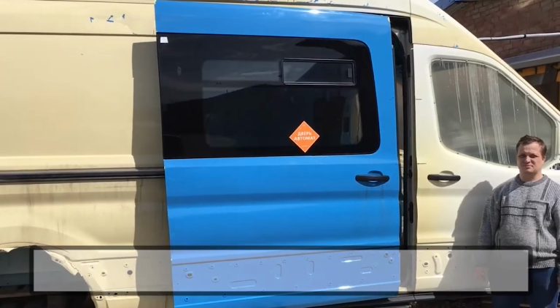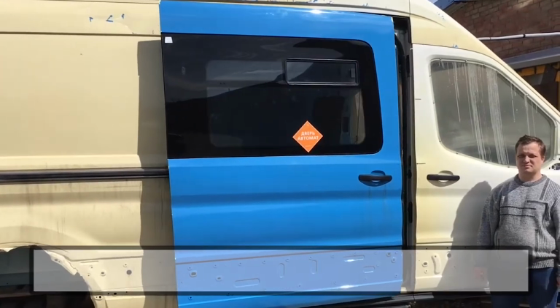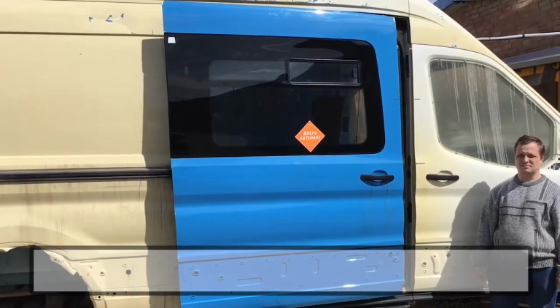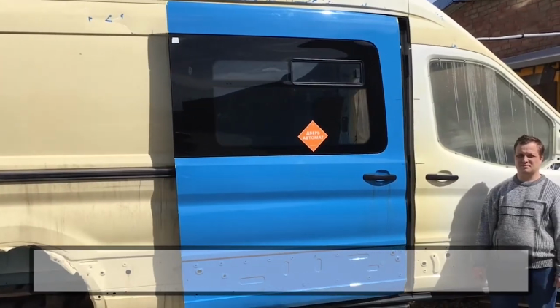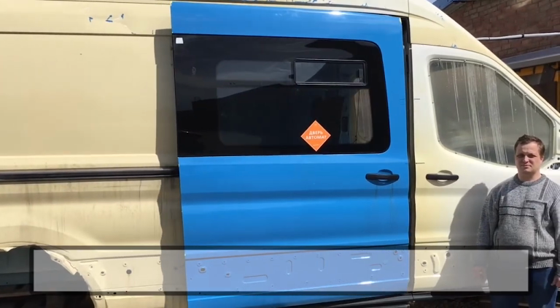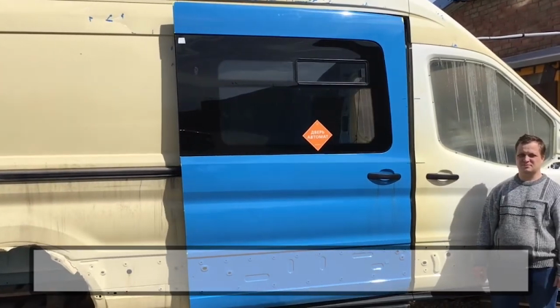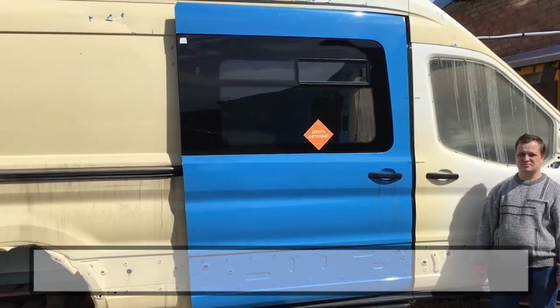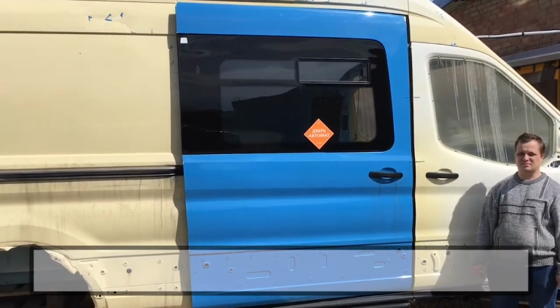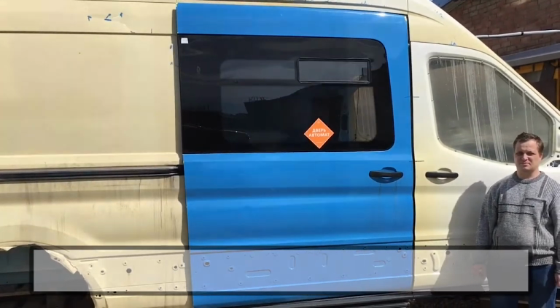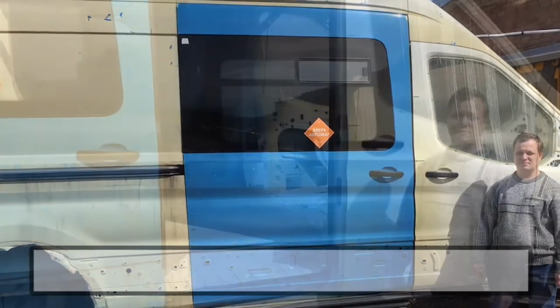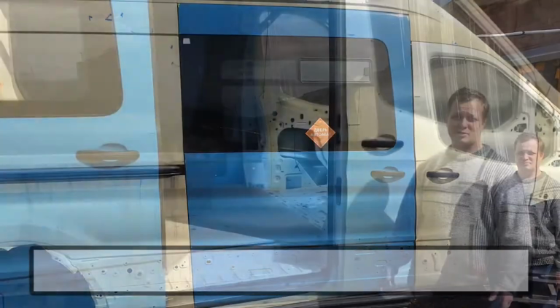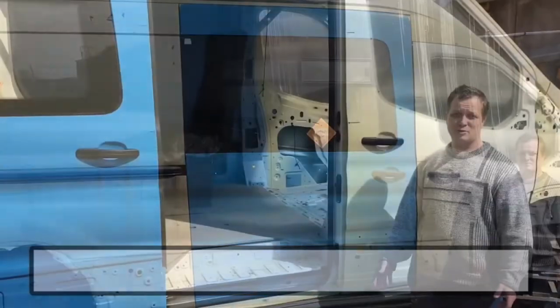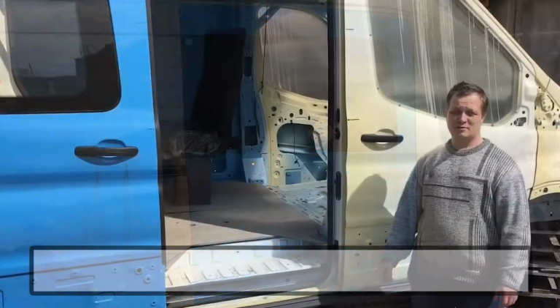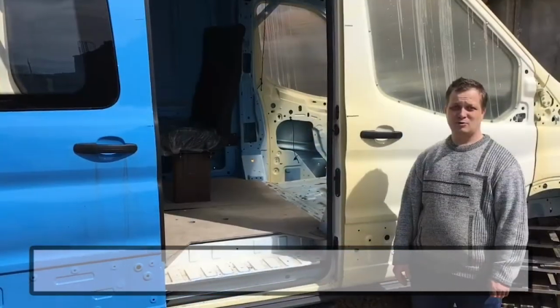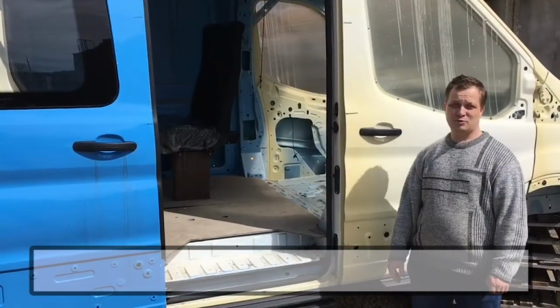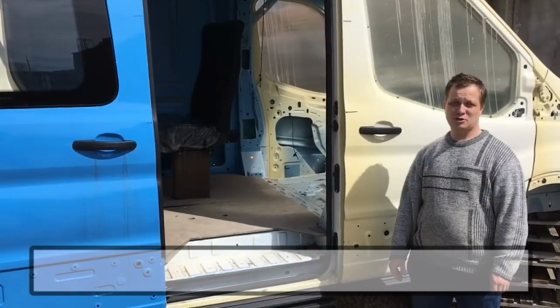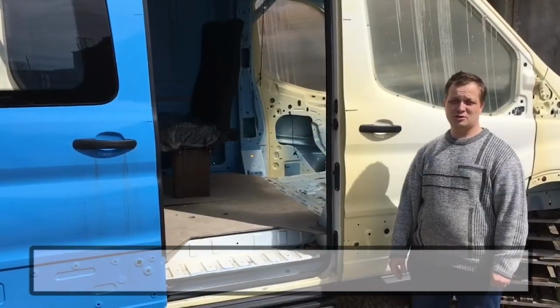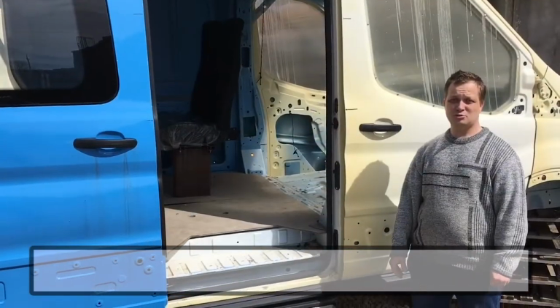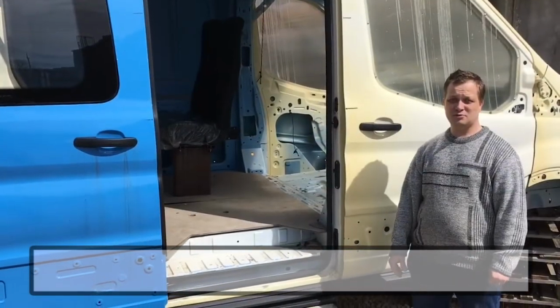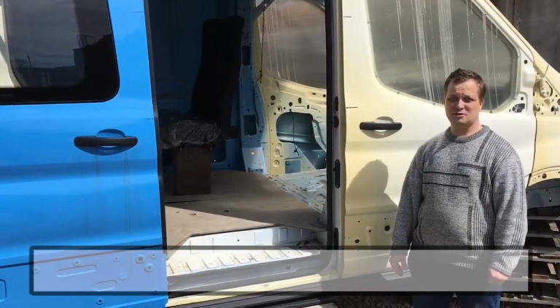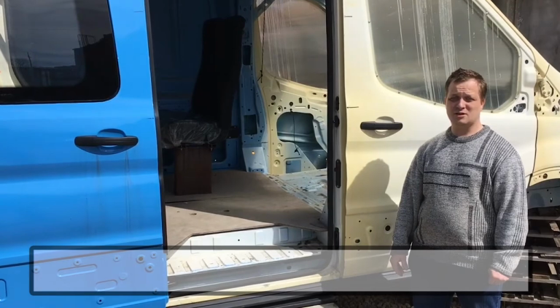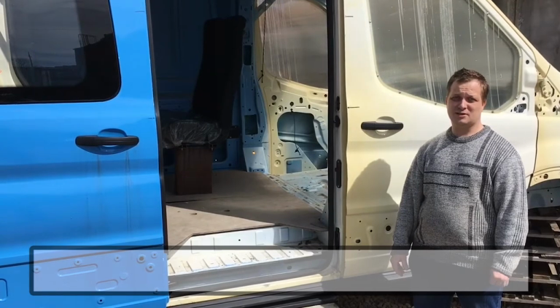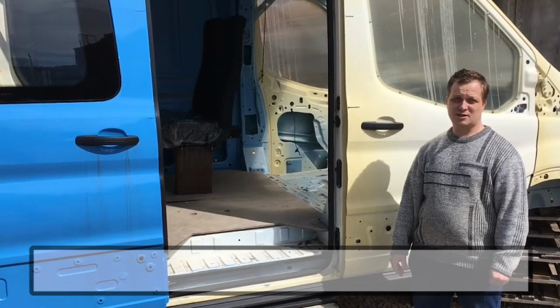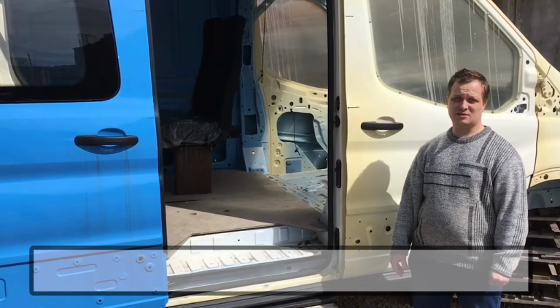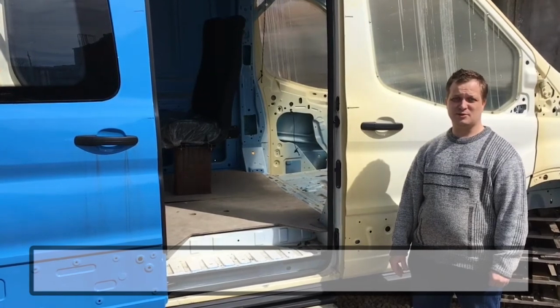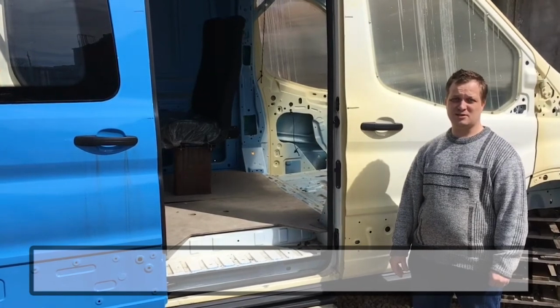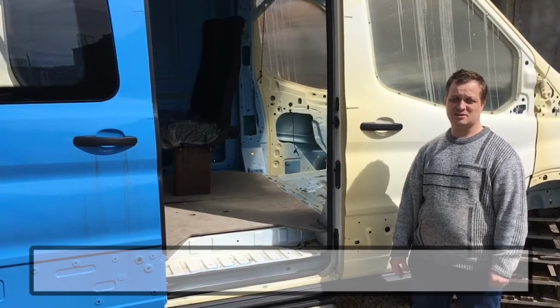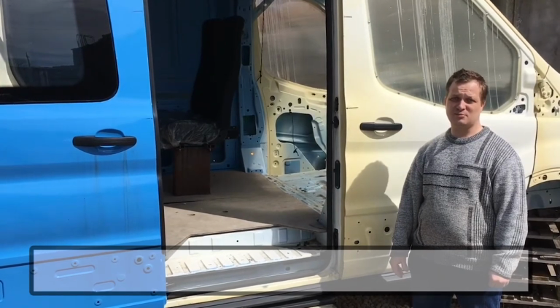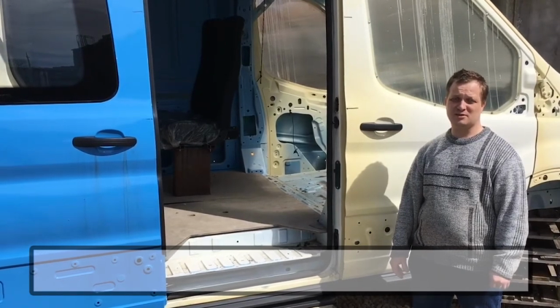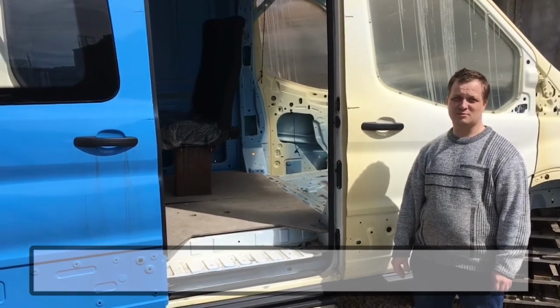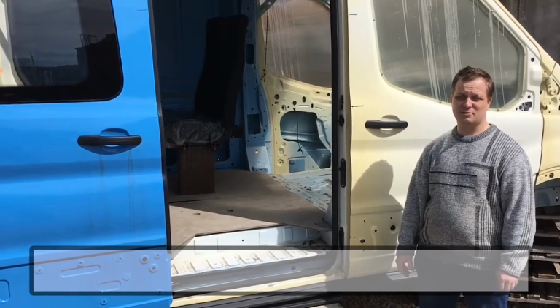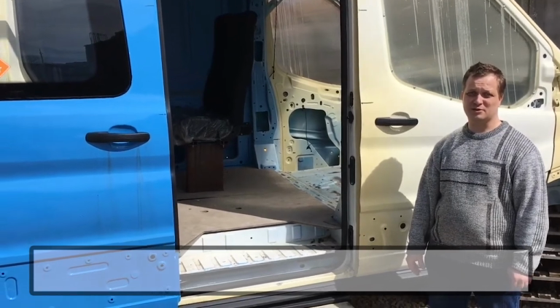И второе. Увеличенная чувствительность автоотката на последних 115 мм.